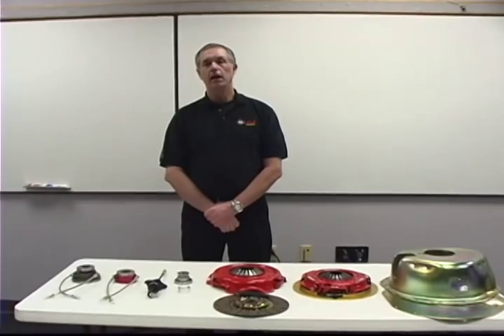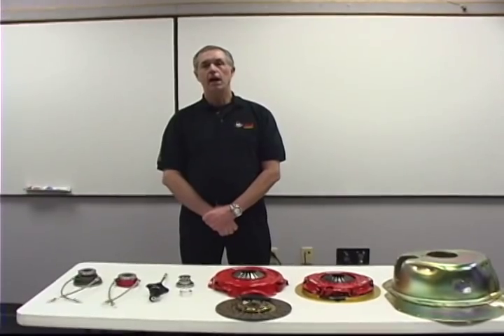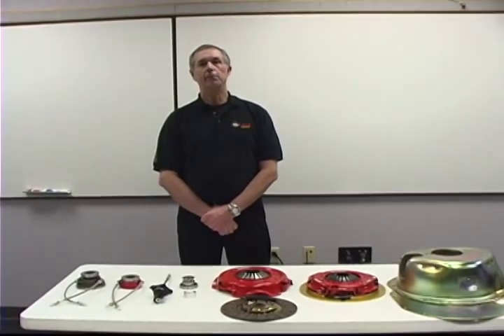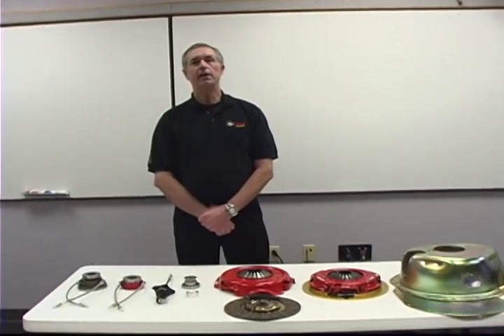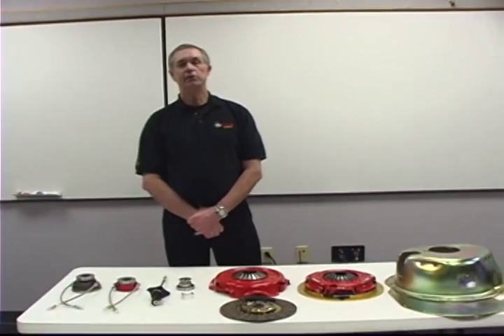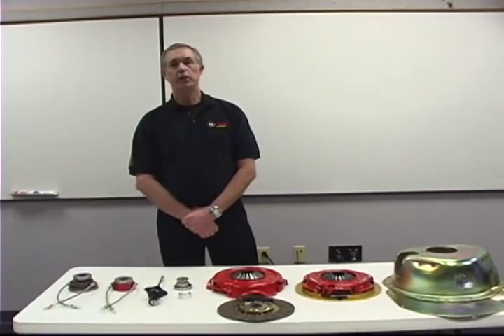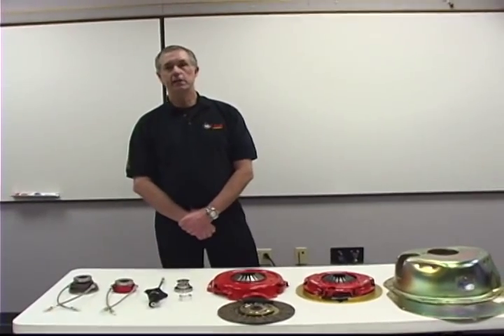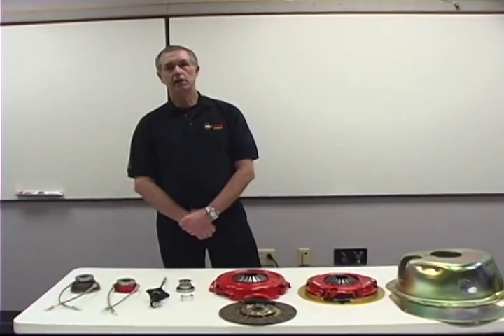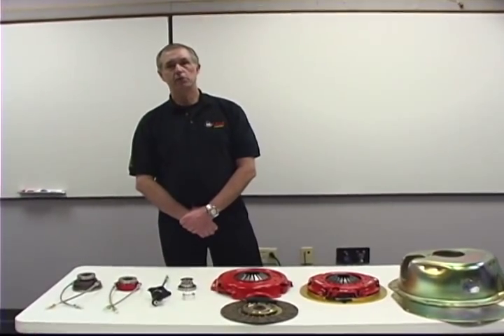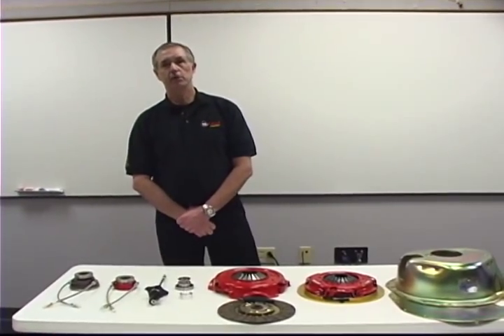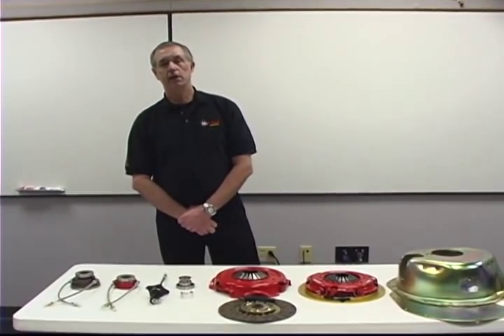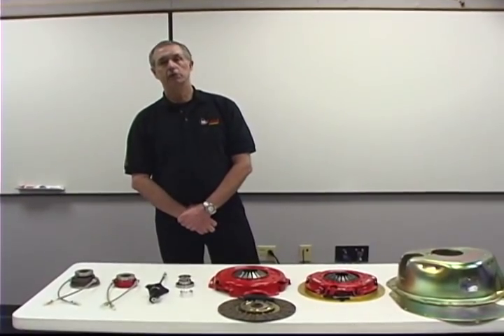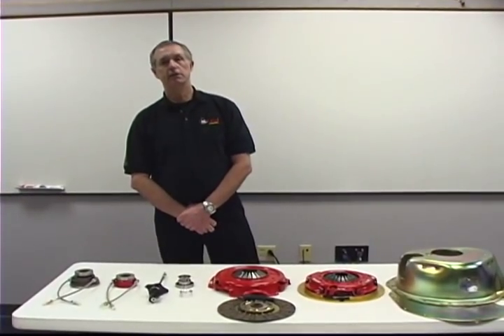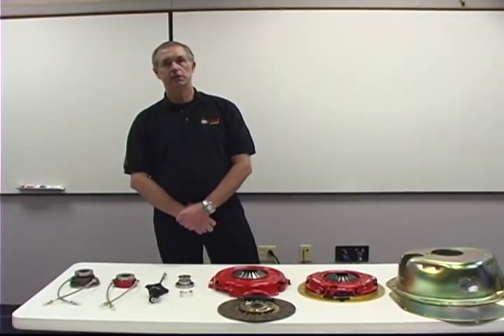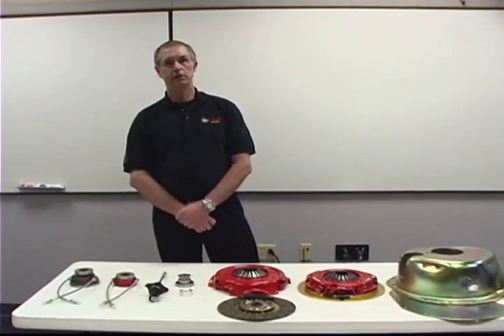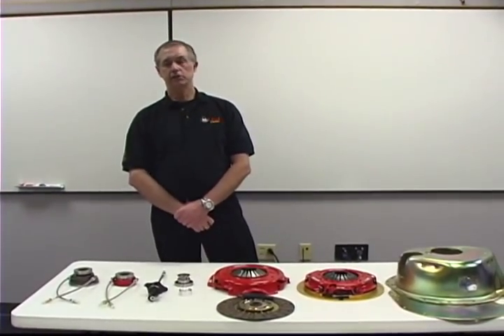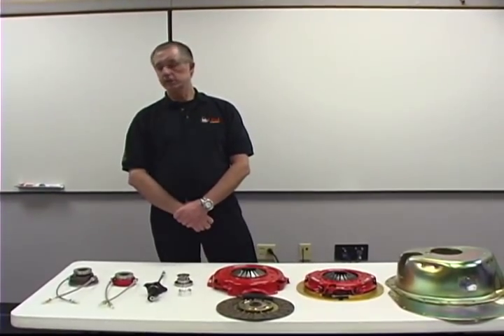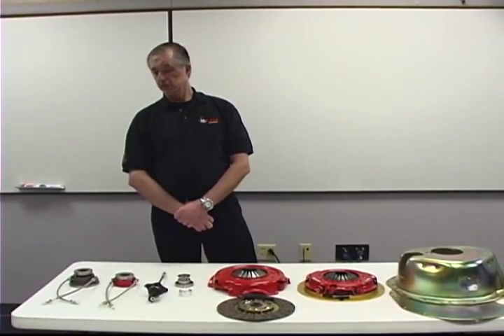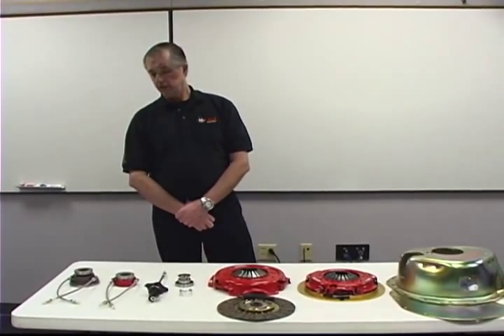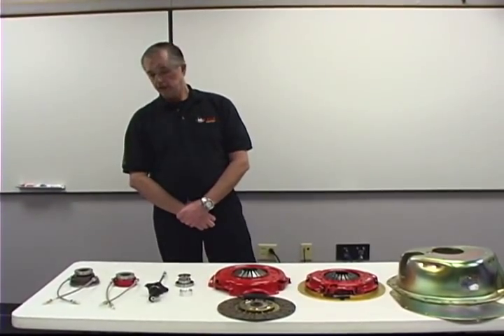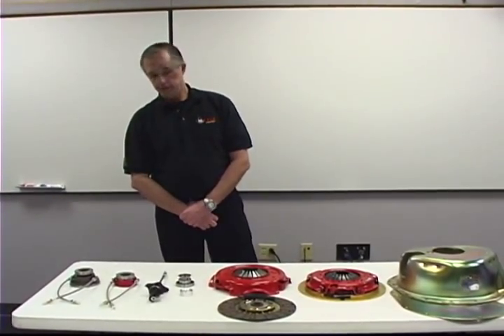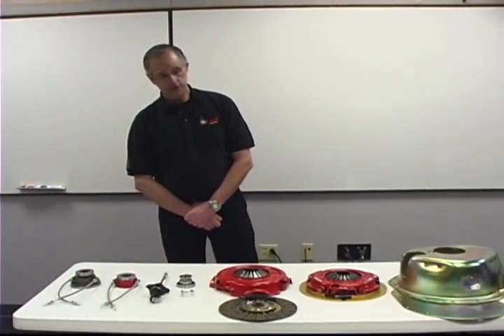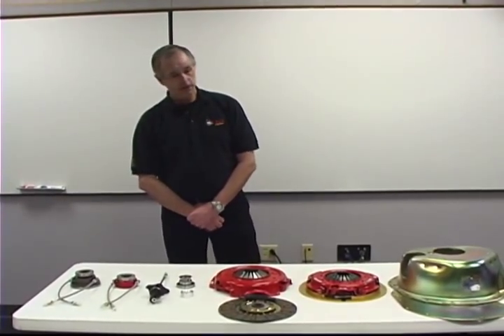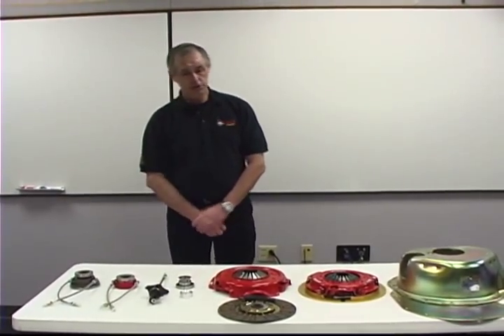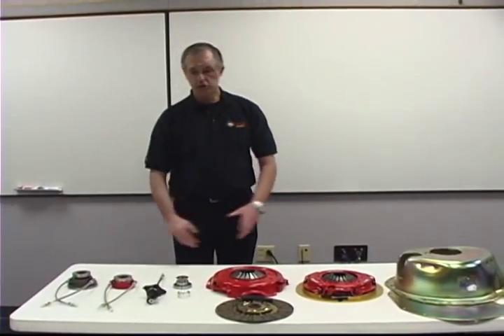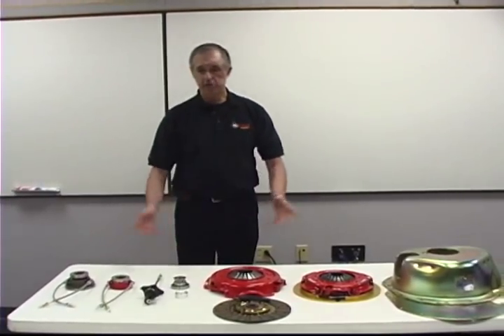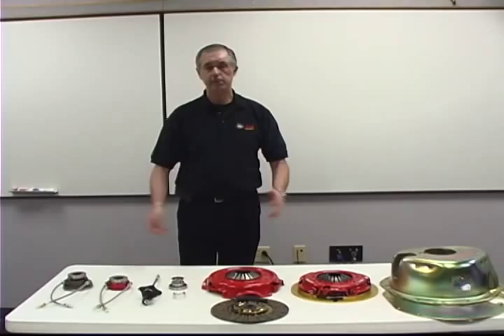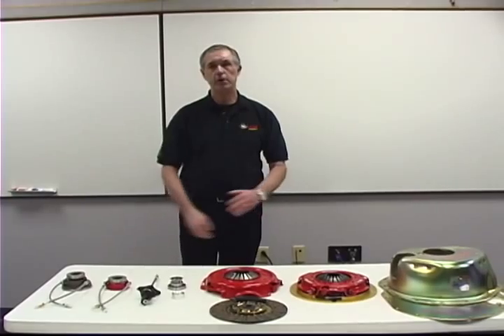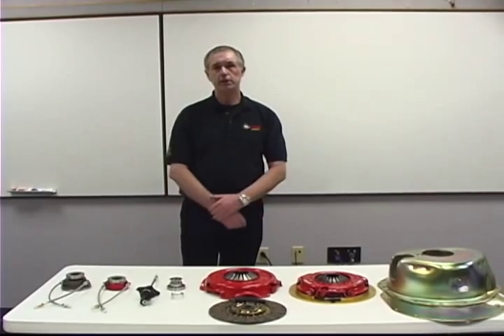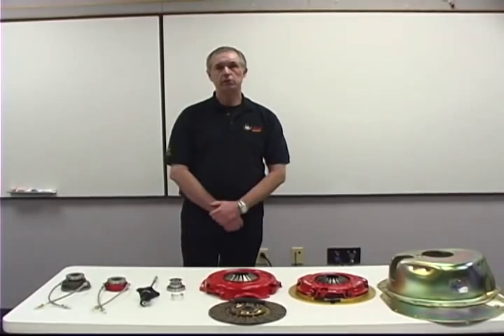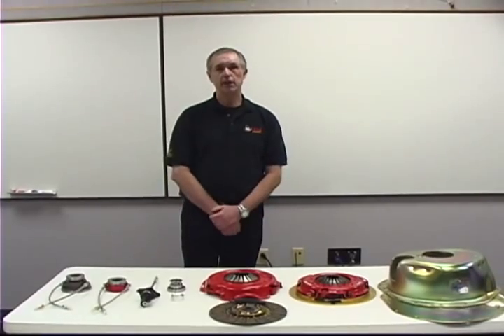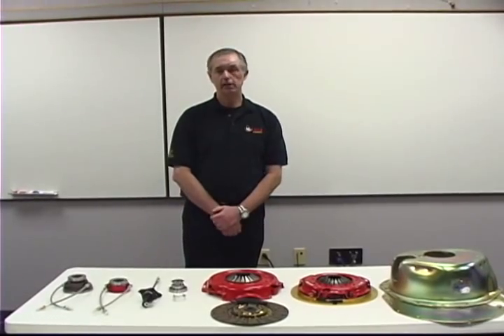Hi, my name is Fred Taylor. I'm with McLeod Racing Industries. I'm here today to show you some of the products that we have.